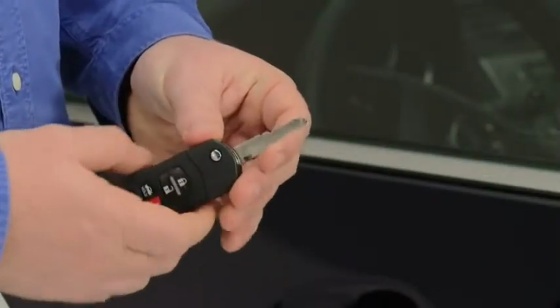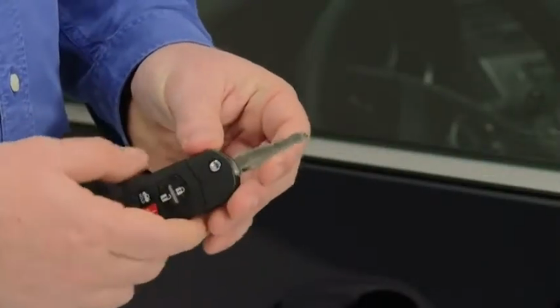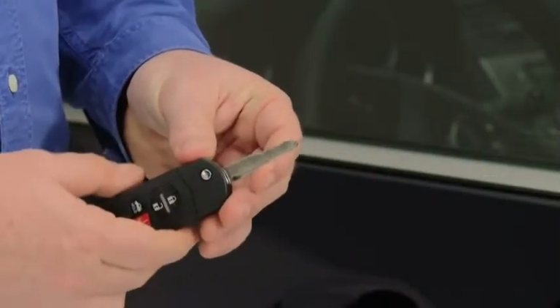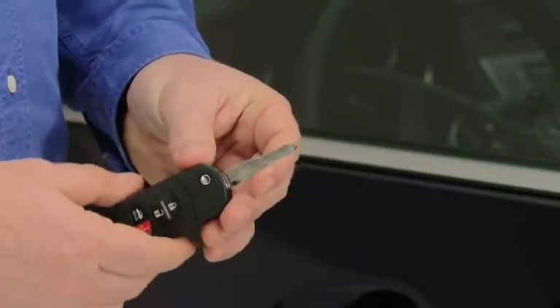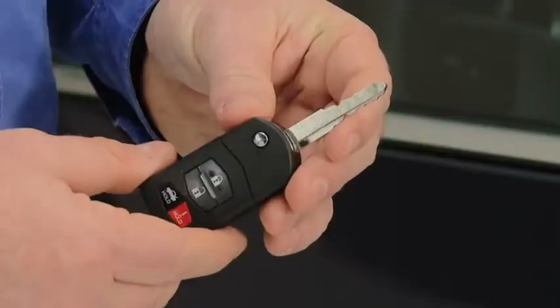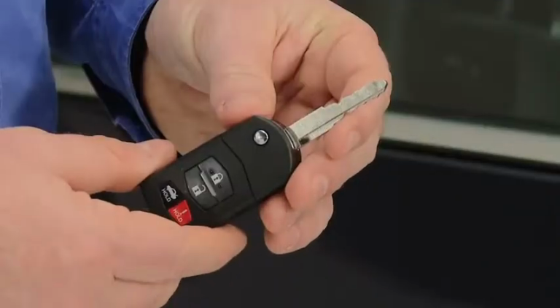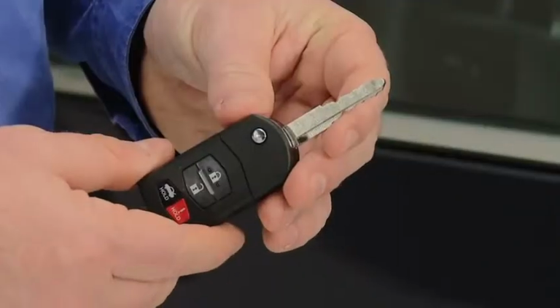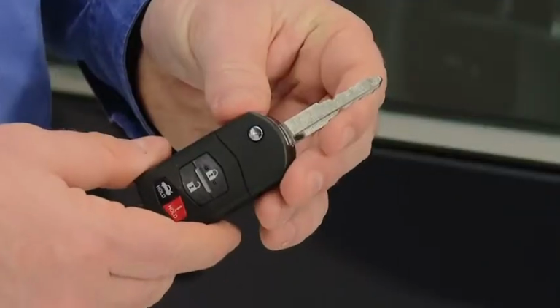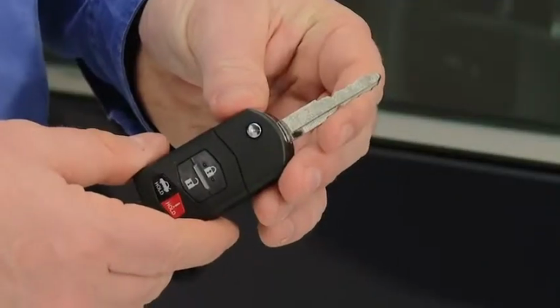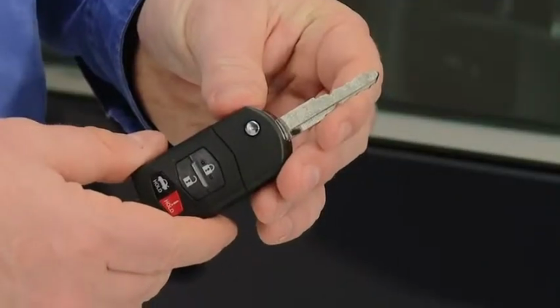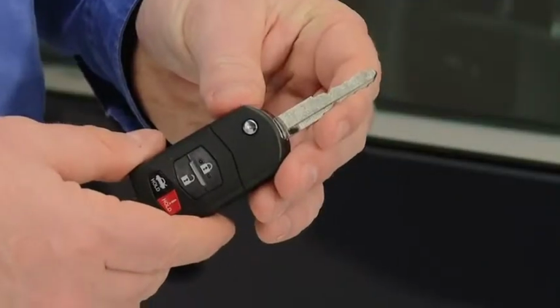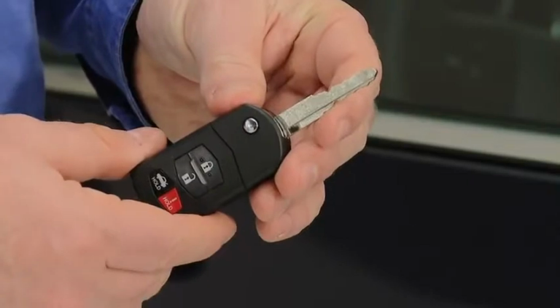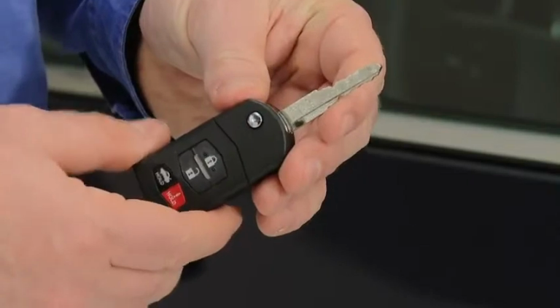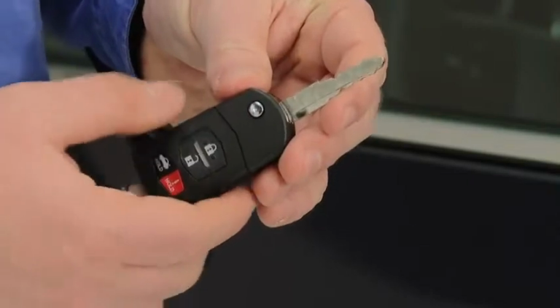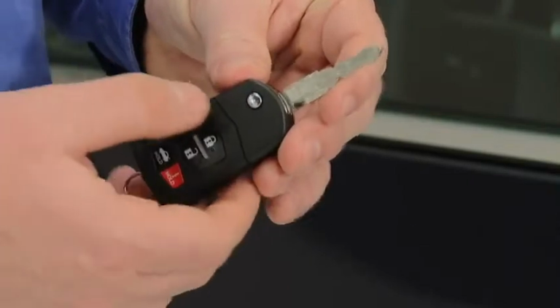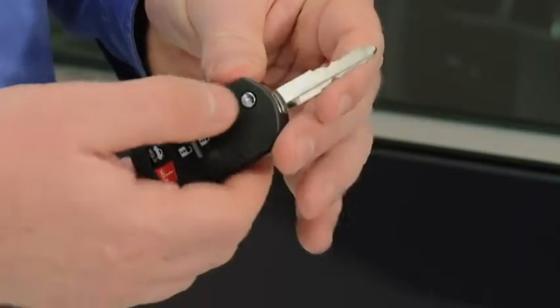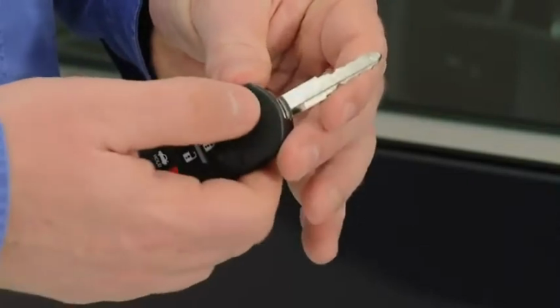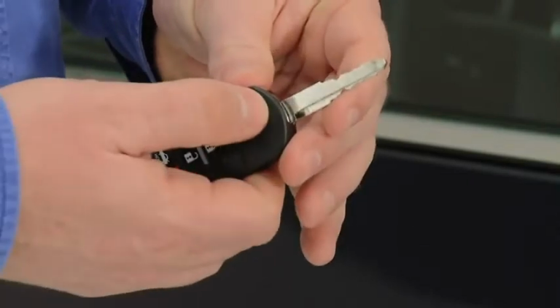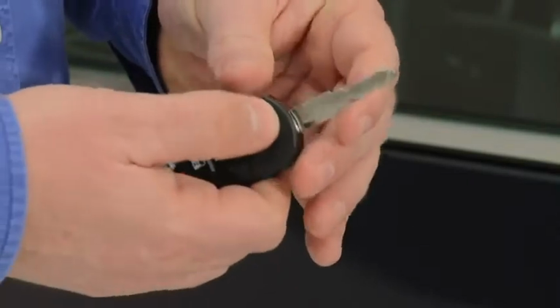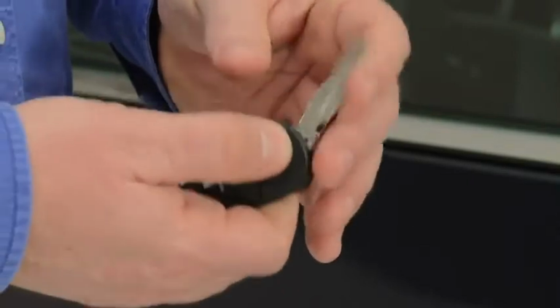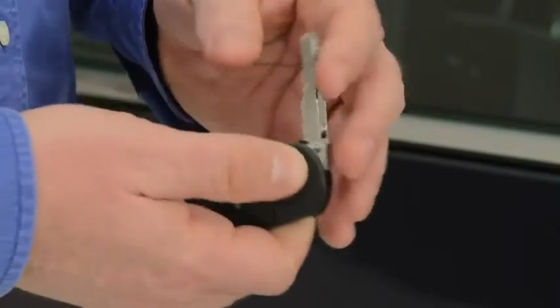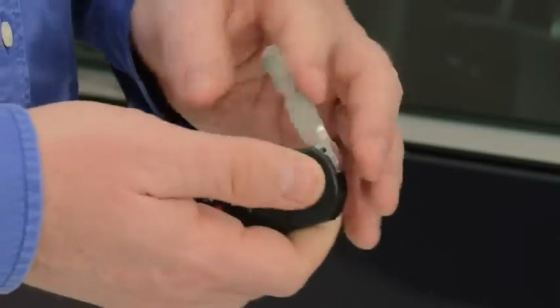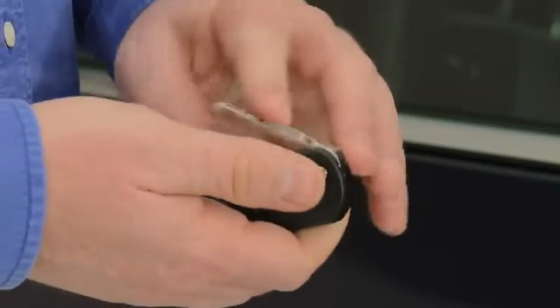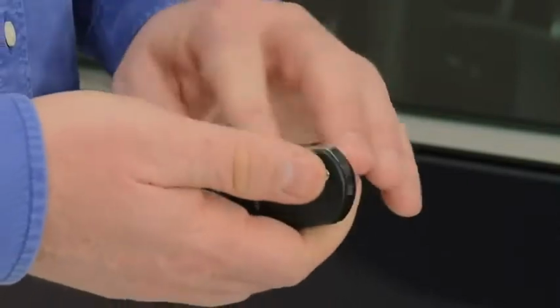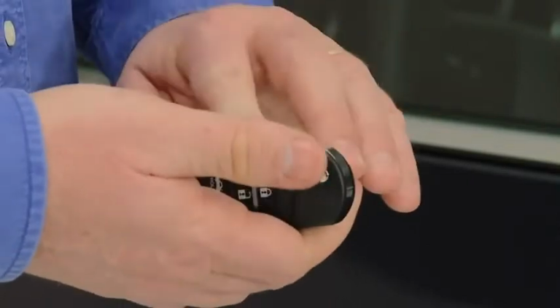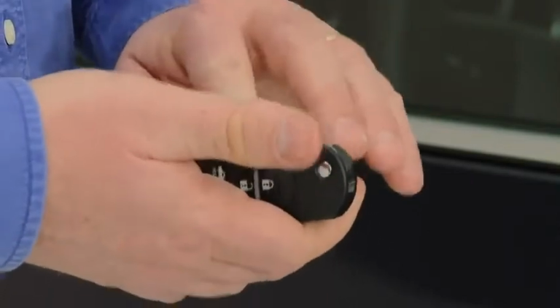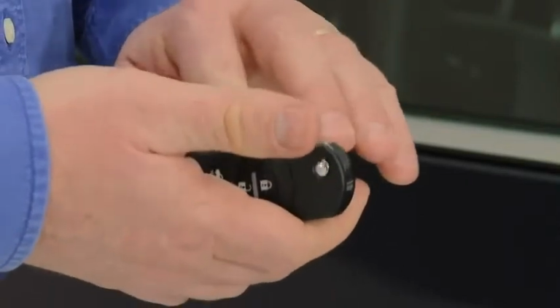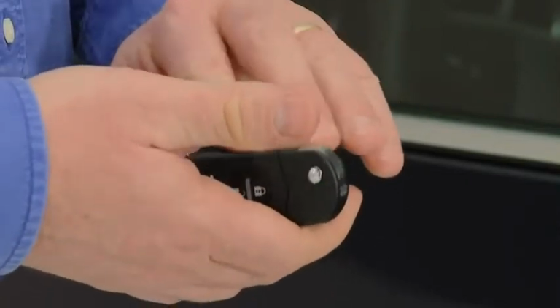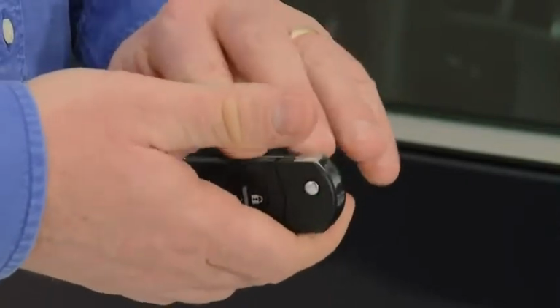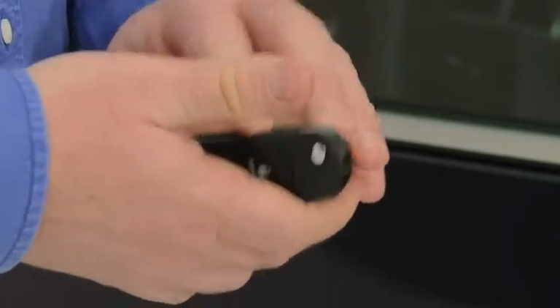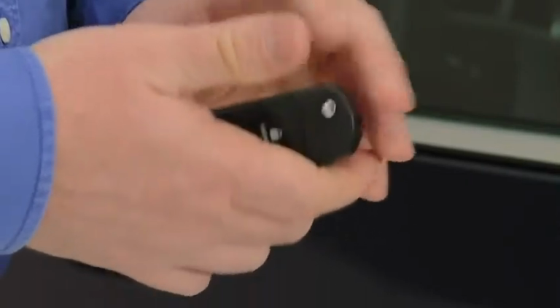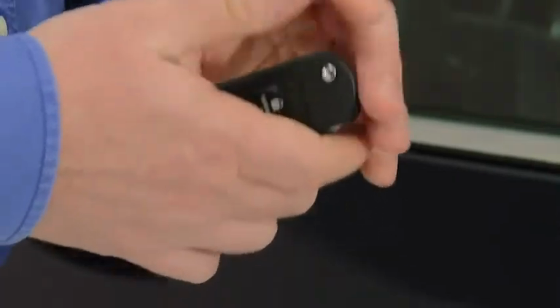To retract the key, rotate it into the holder while pressing the release button.